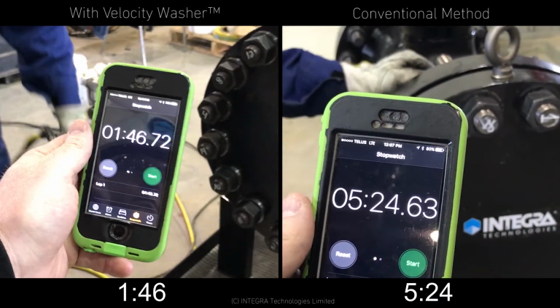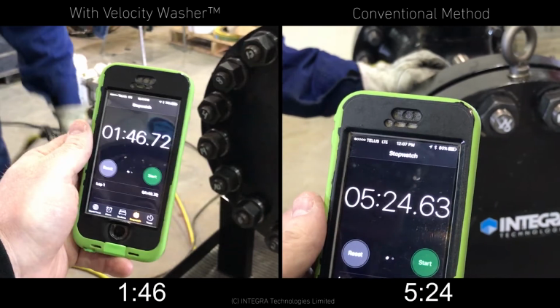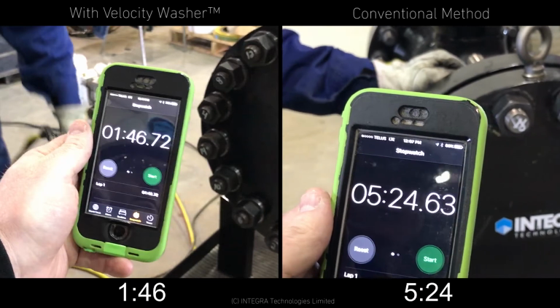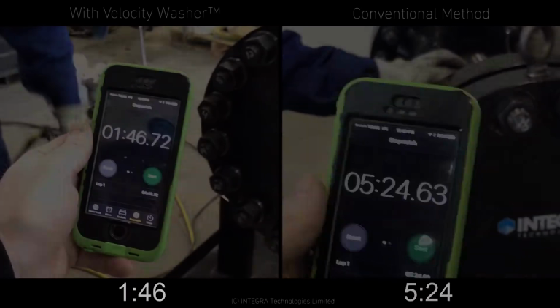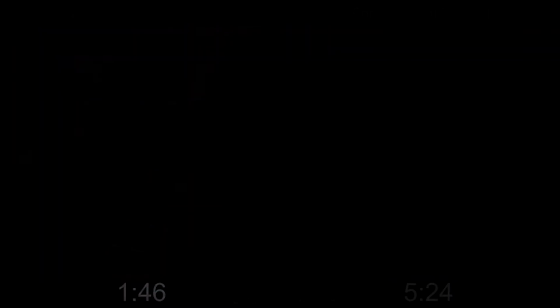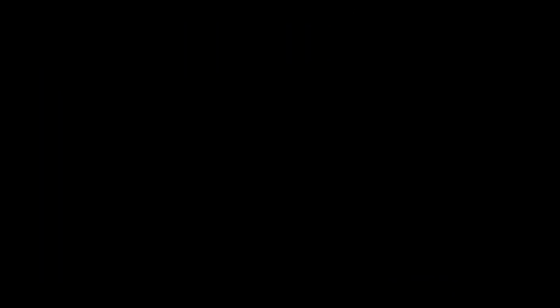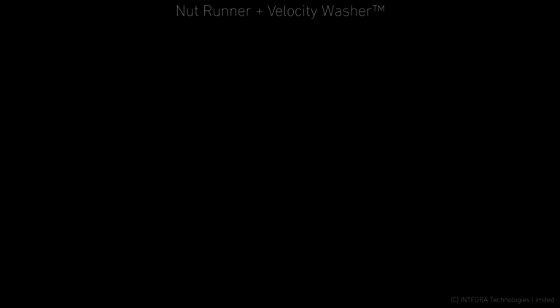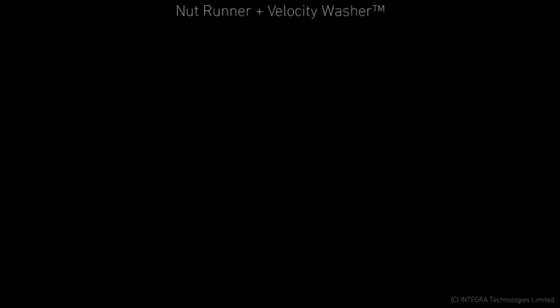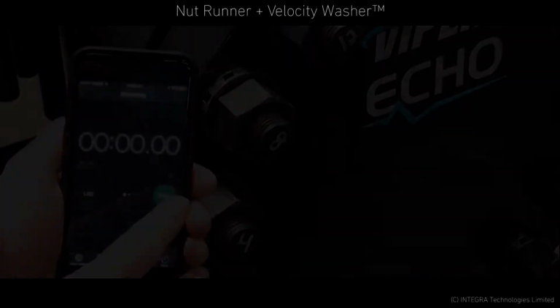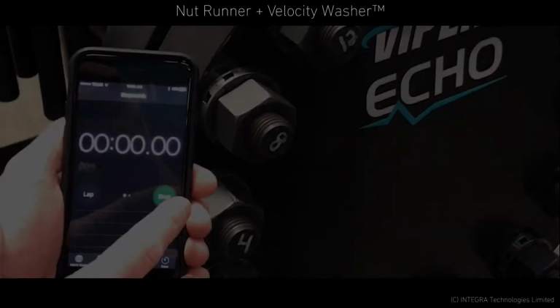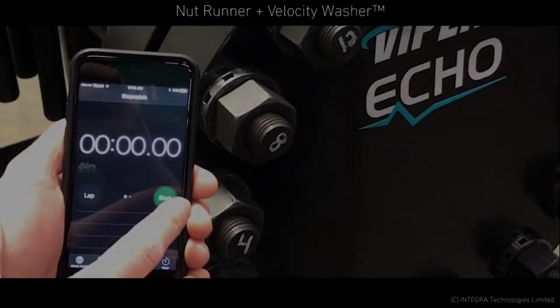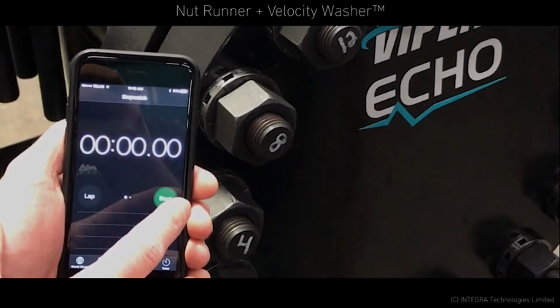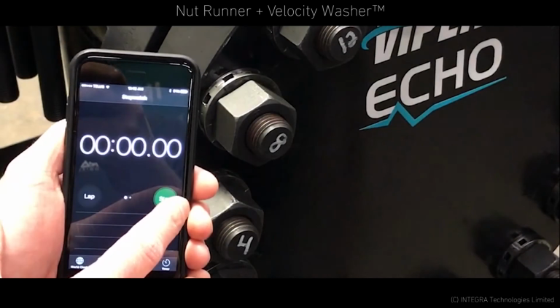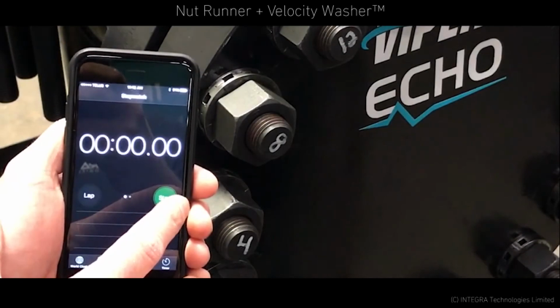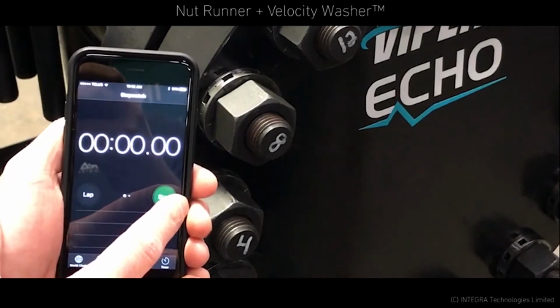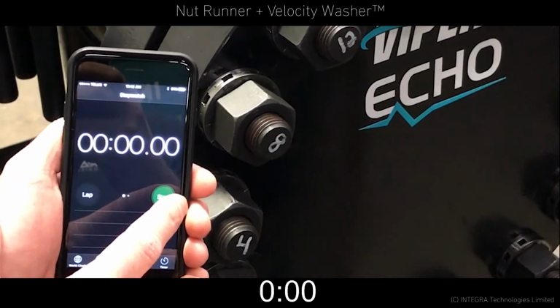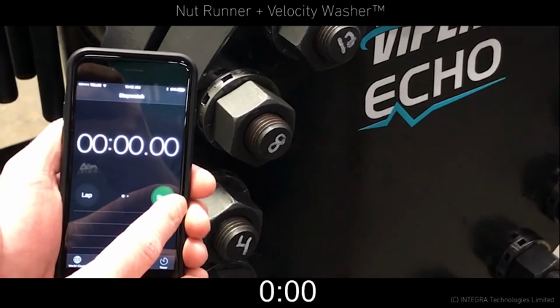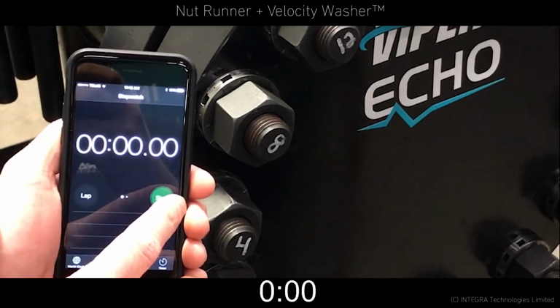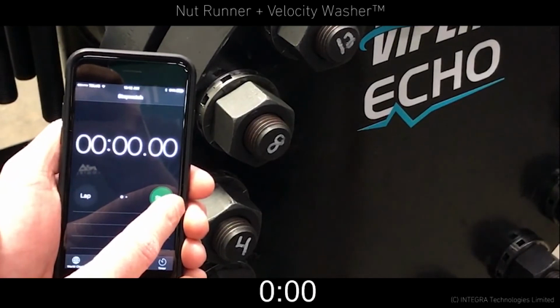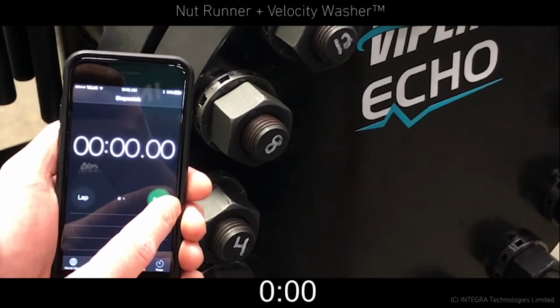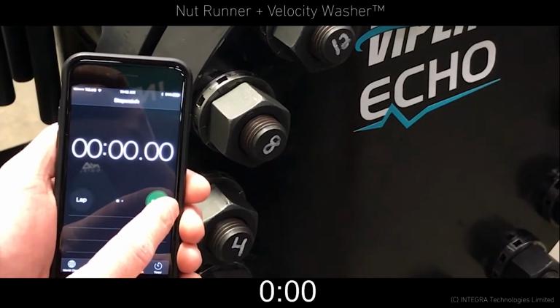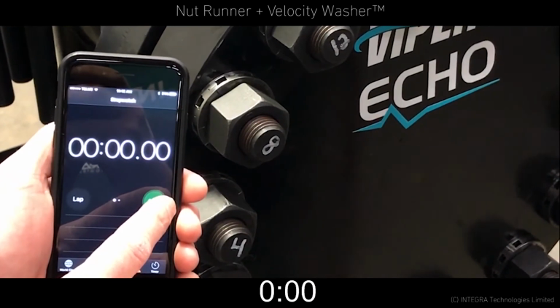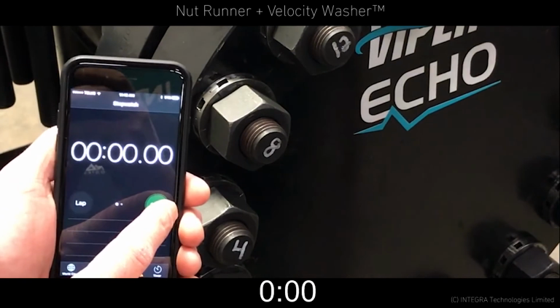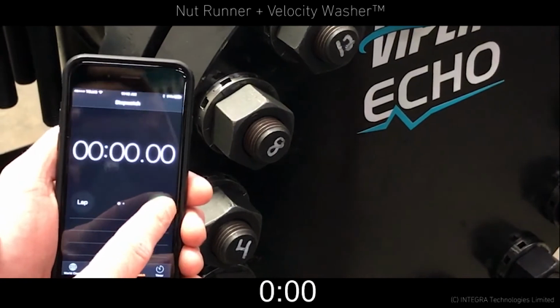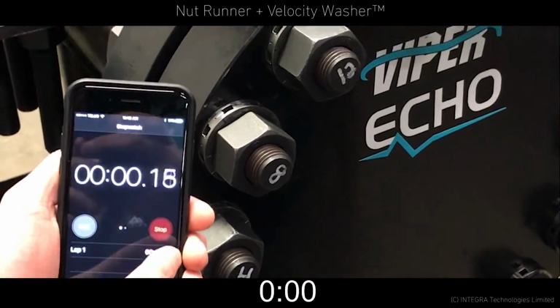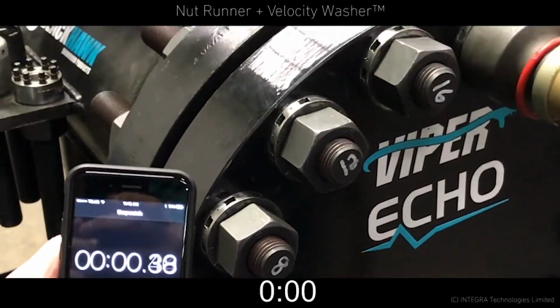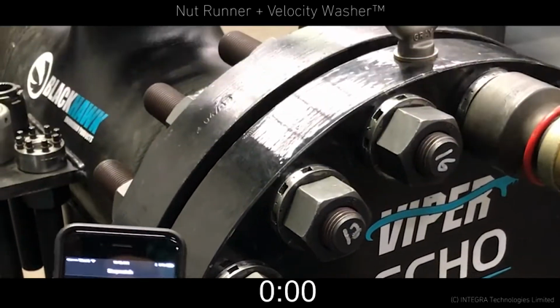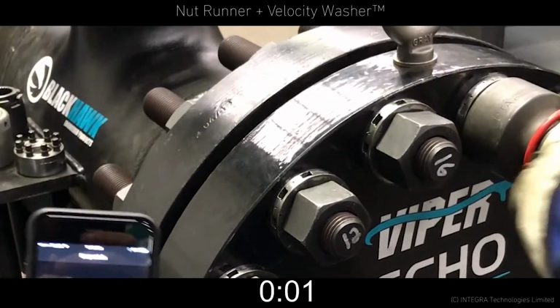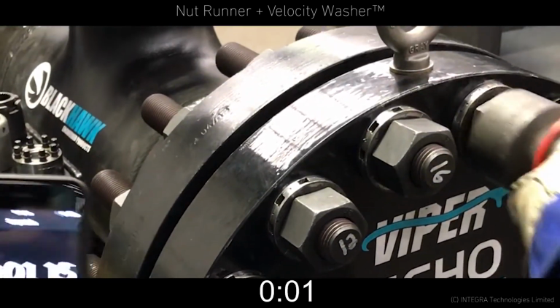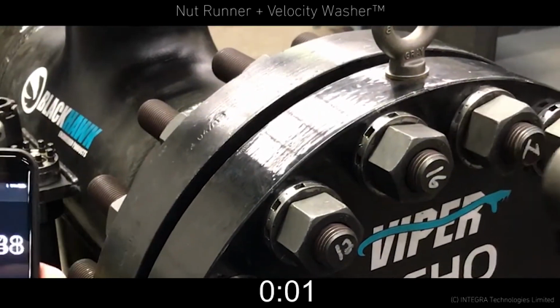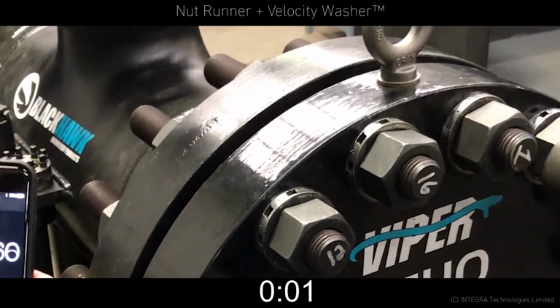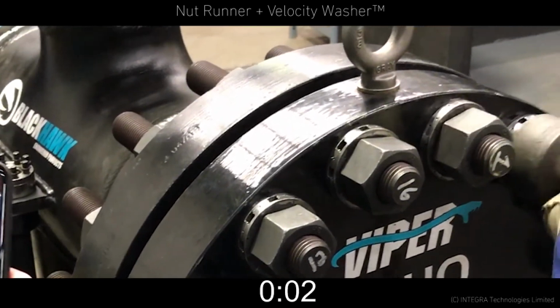With the Velocity washer, even faster disassembly can be realized using our preferred method of disassembly with a nut runner.